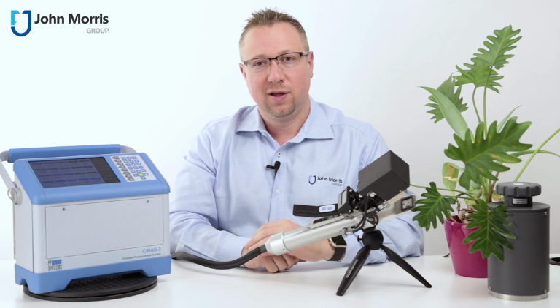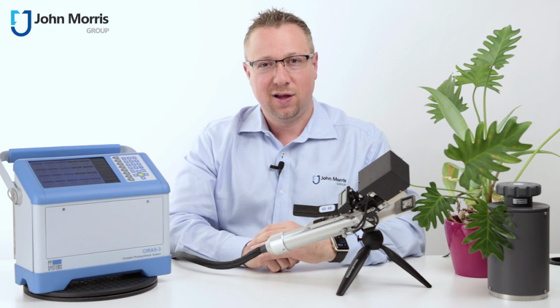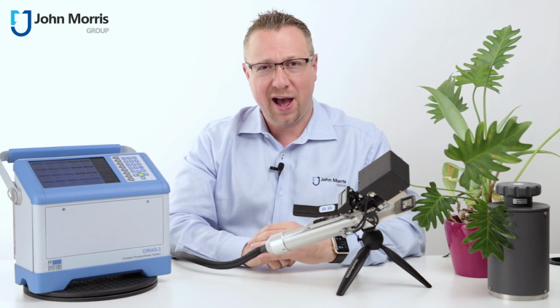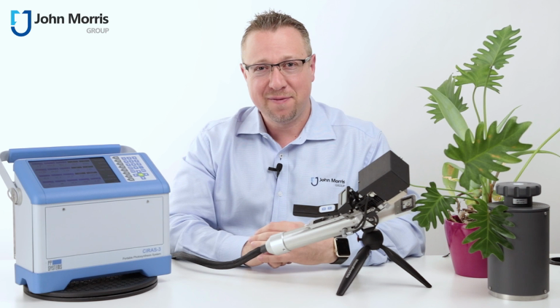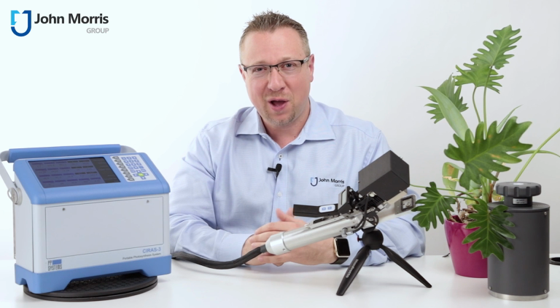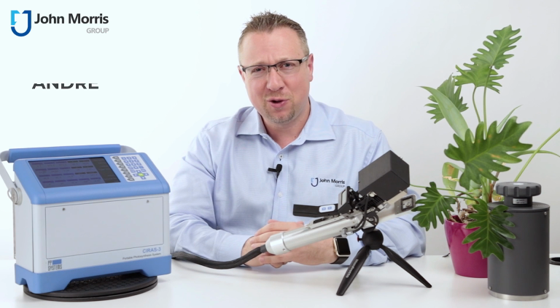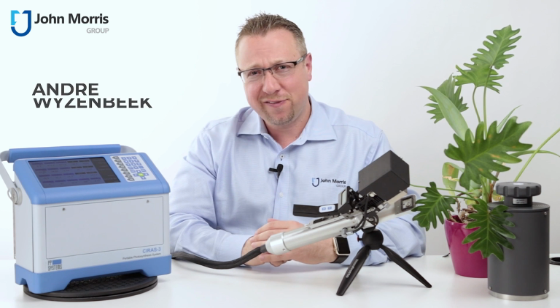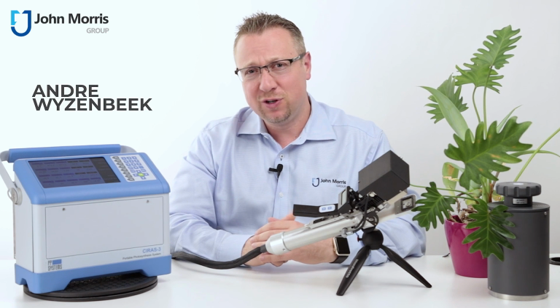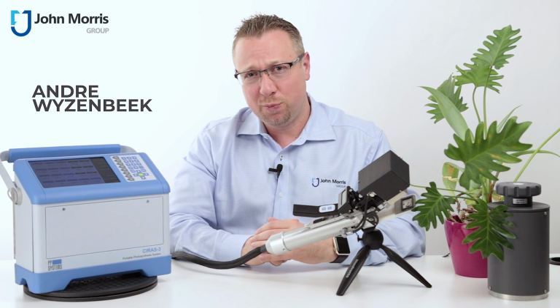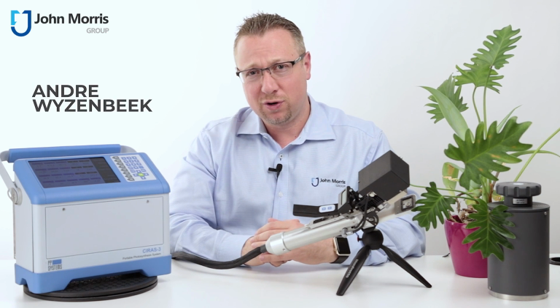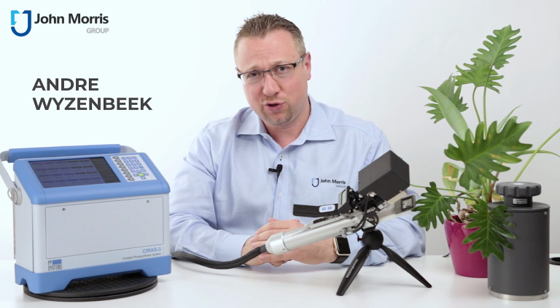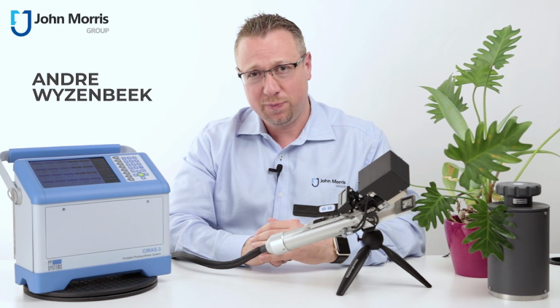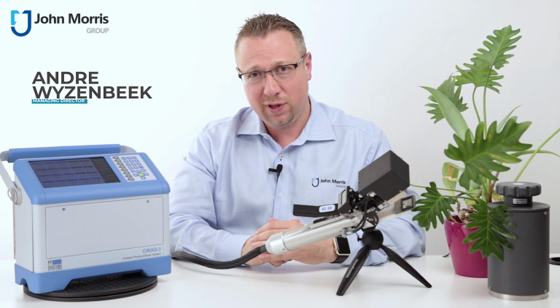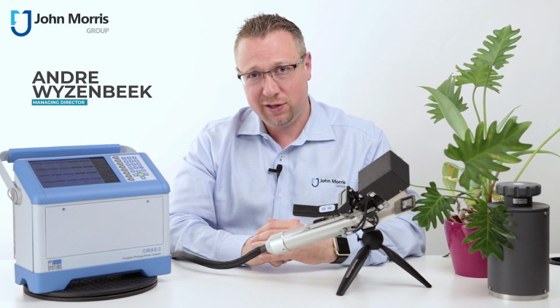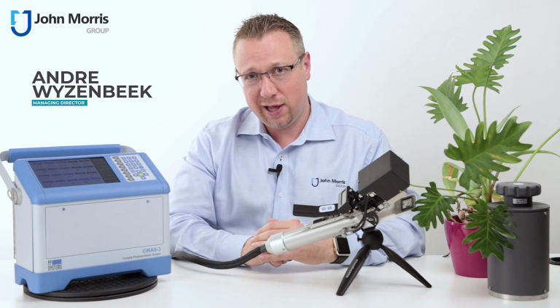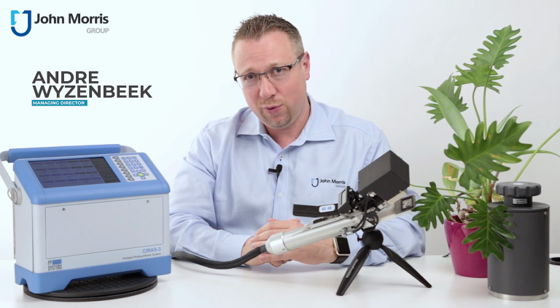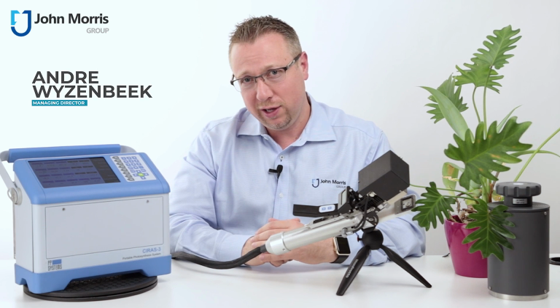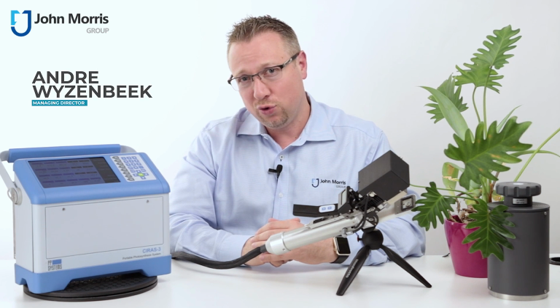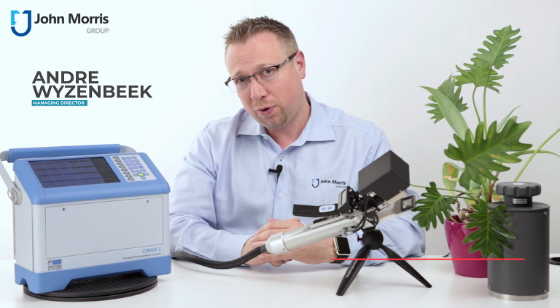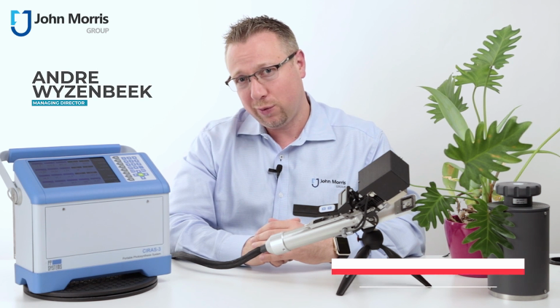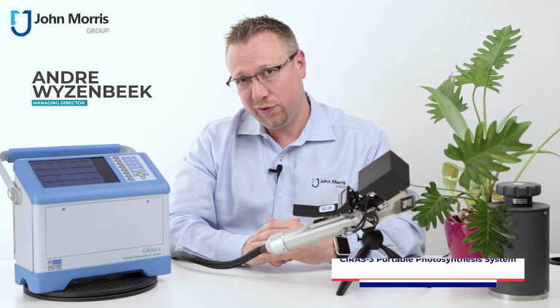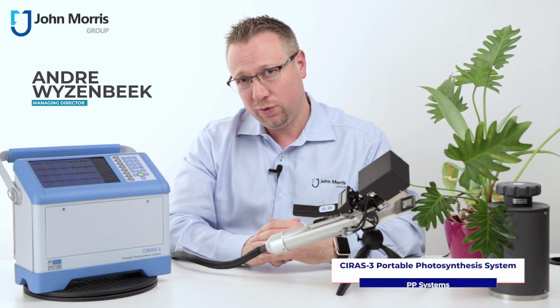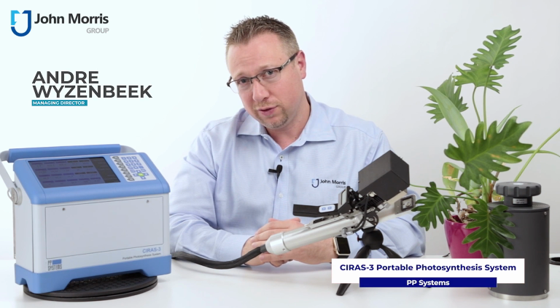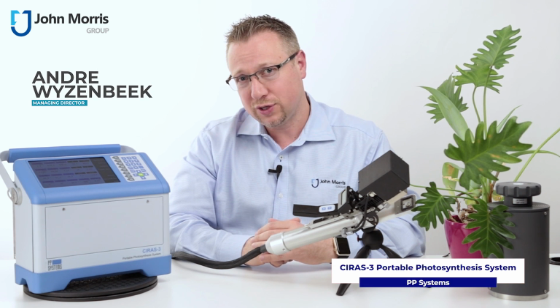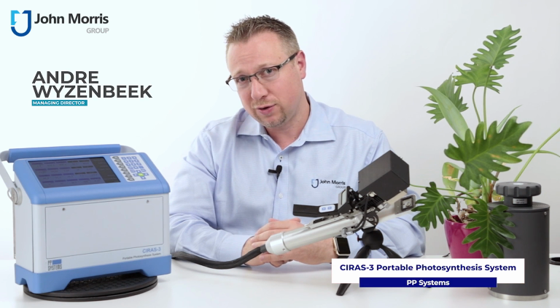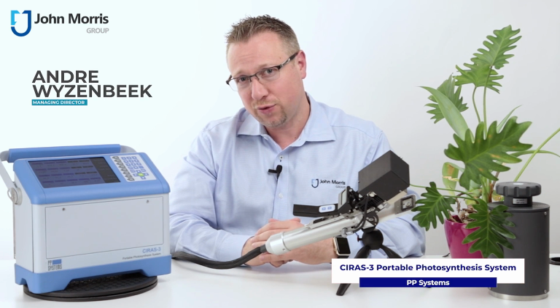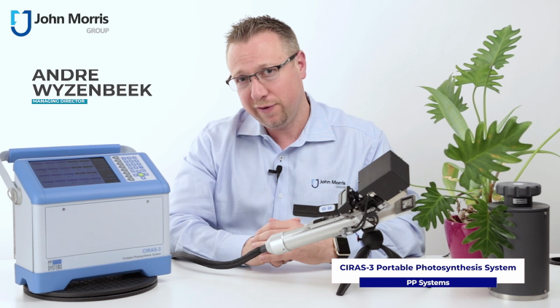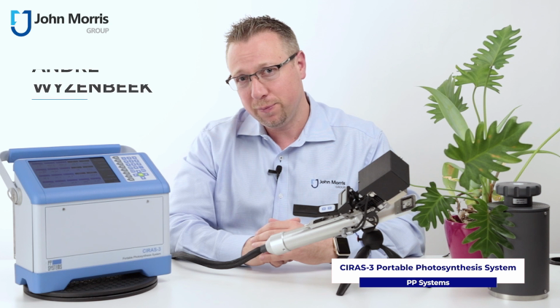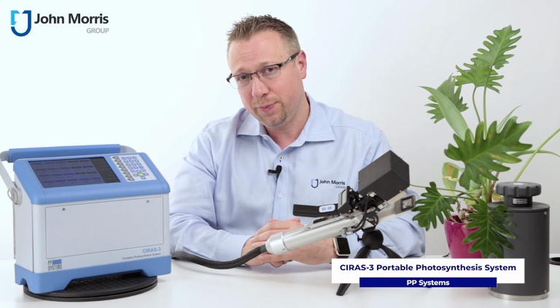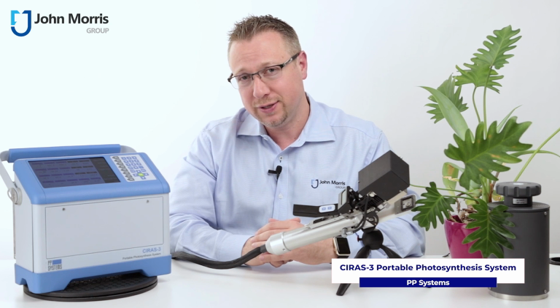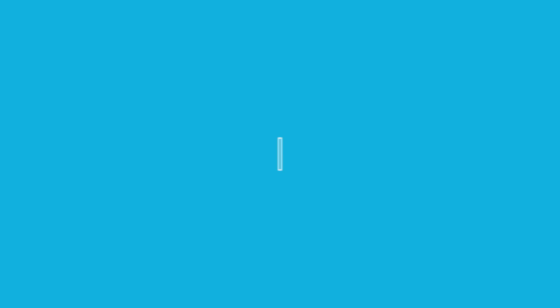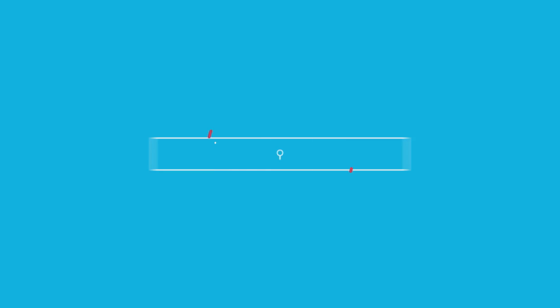Hi, I'm Andre from the John Morris Group, and today we're here to do a product review on the Cyrus III from PP Systems.